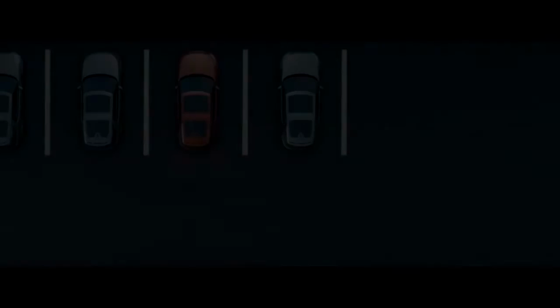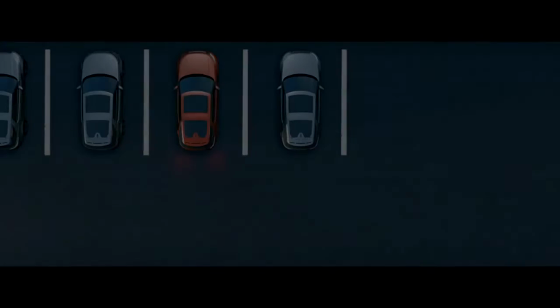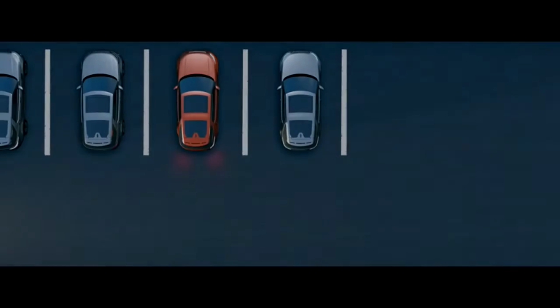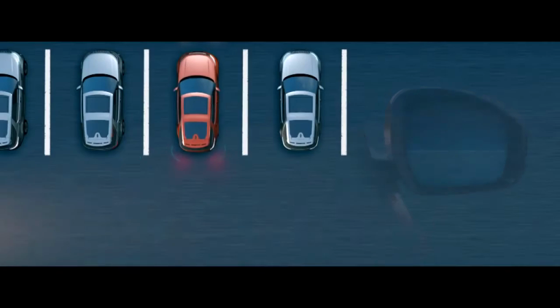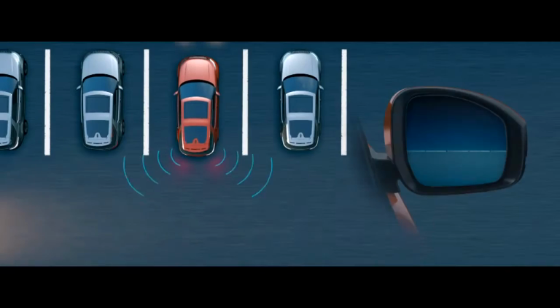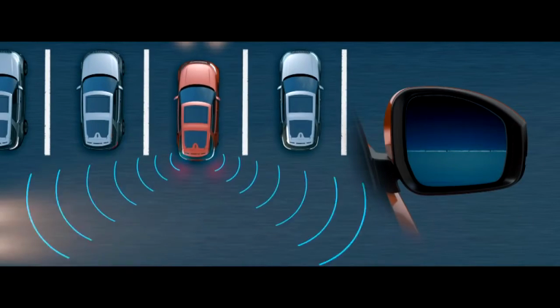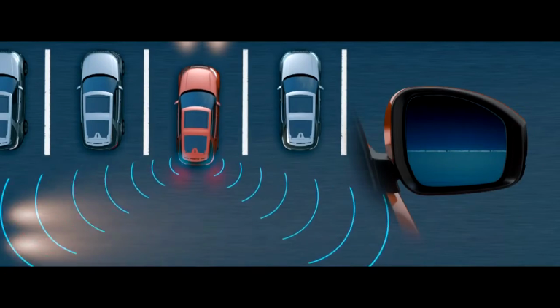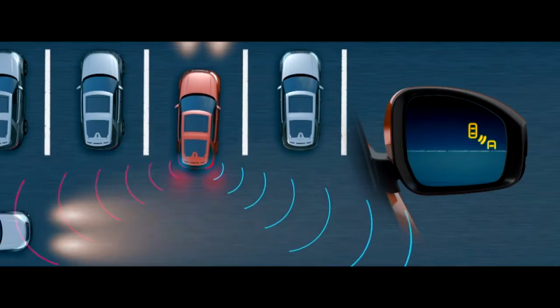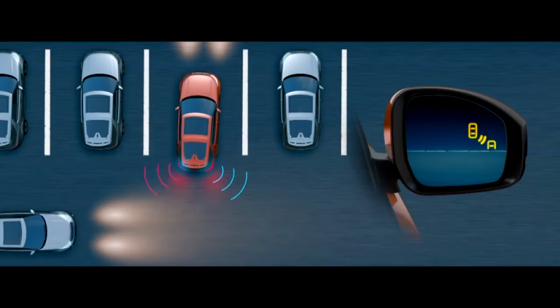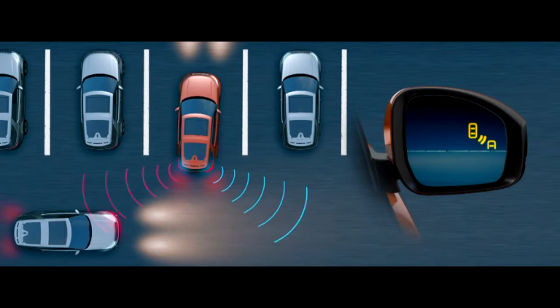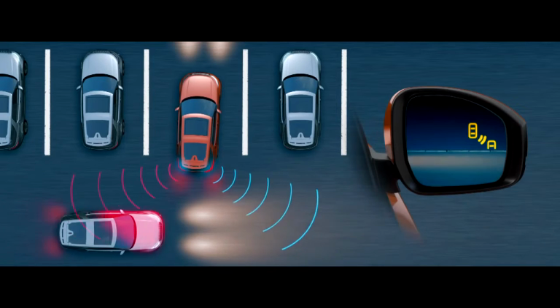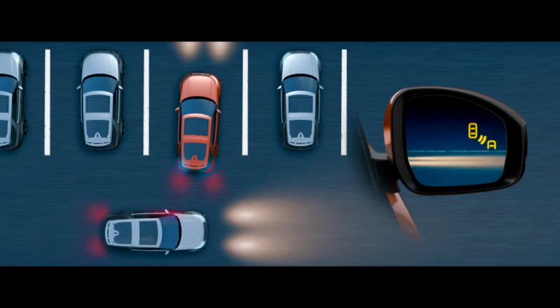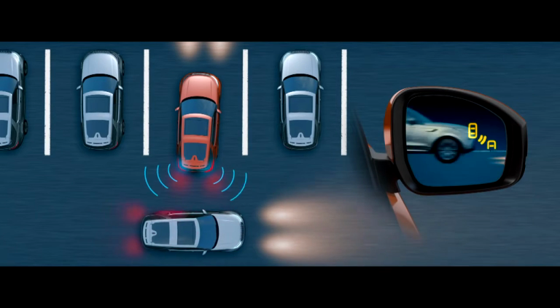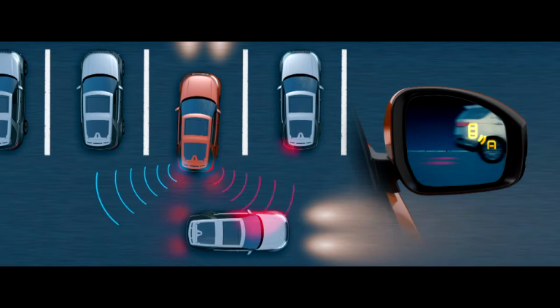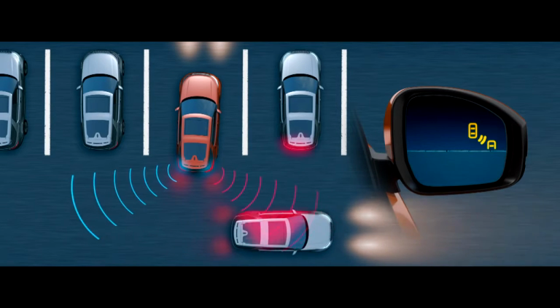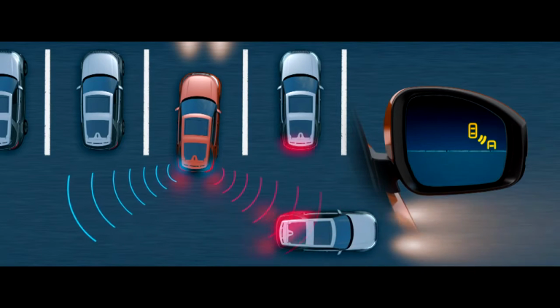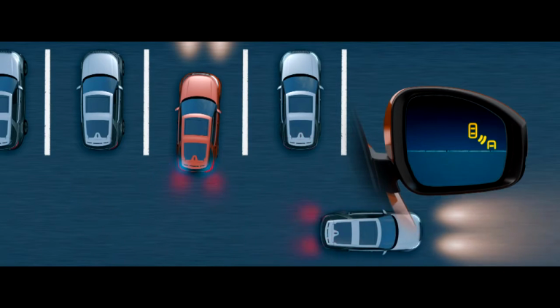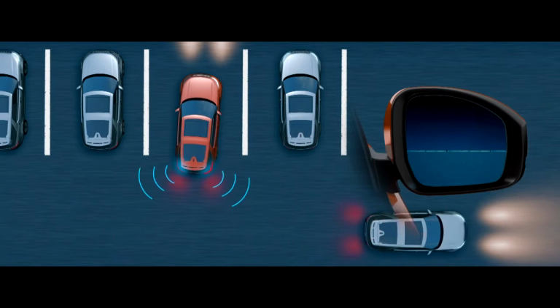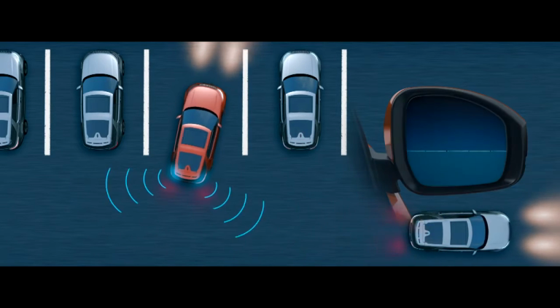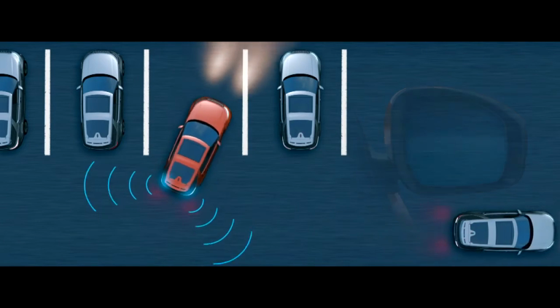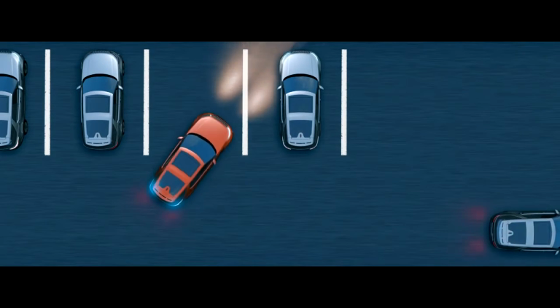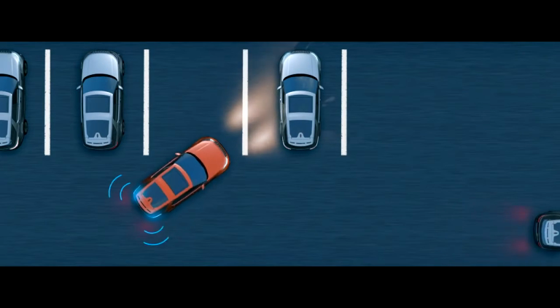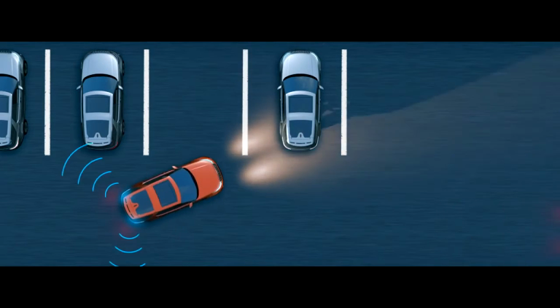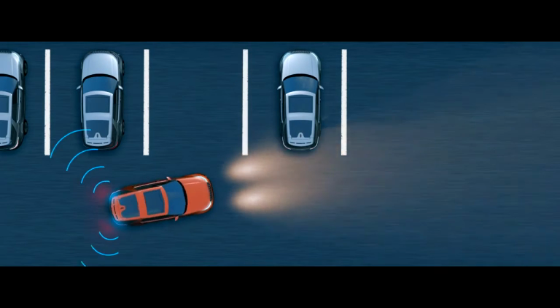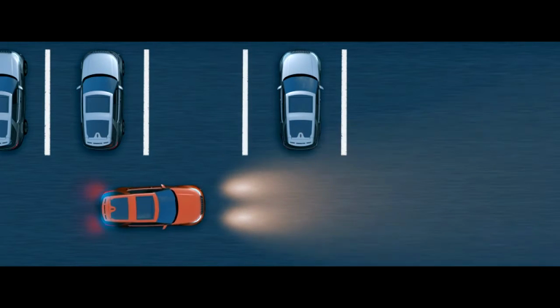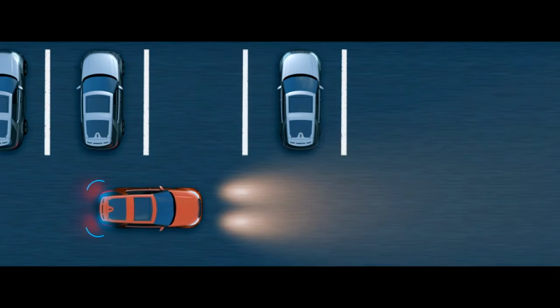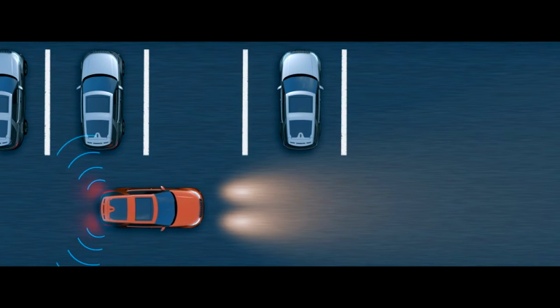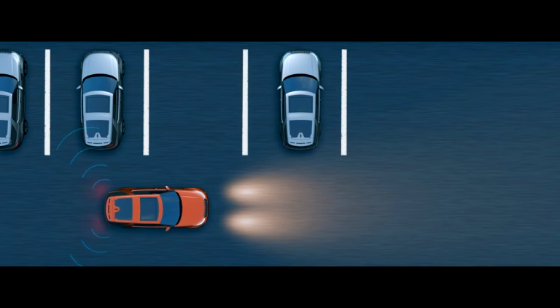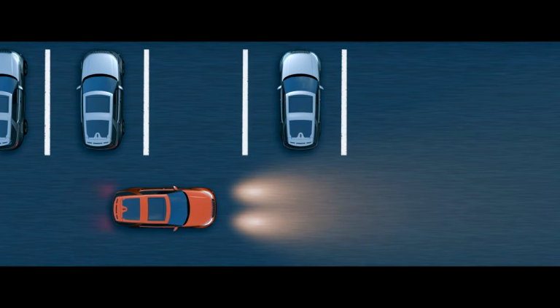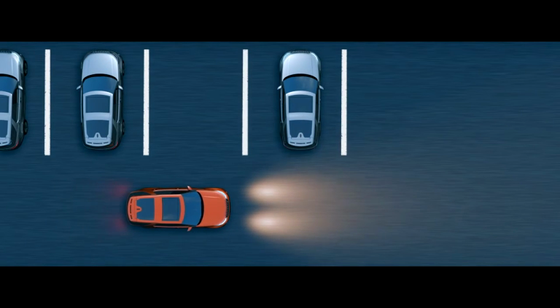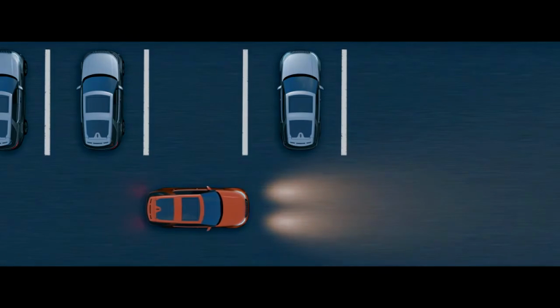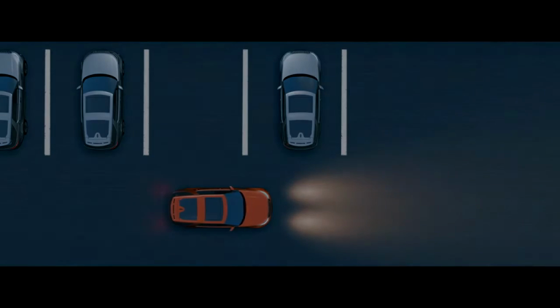Reverse traffic detection warns you of vehicles, pedestrians, or other hazards approaching from either side of your car.